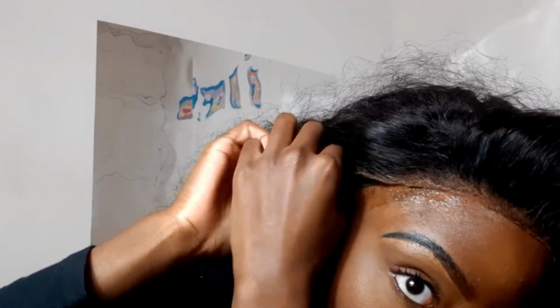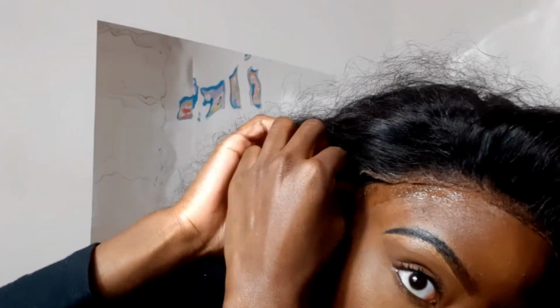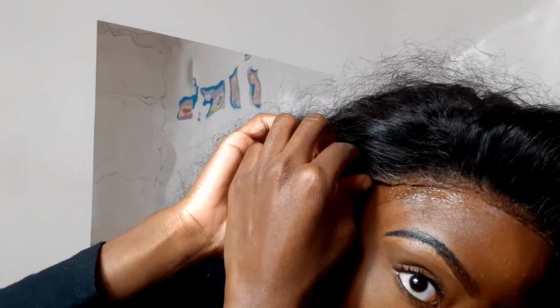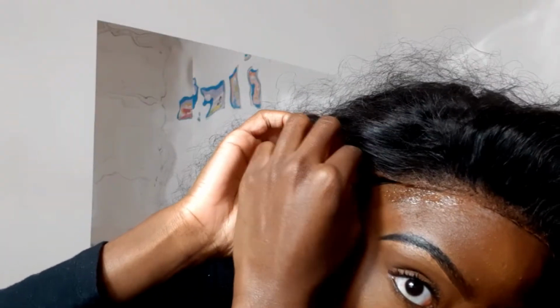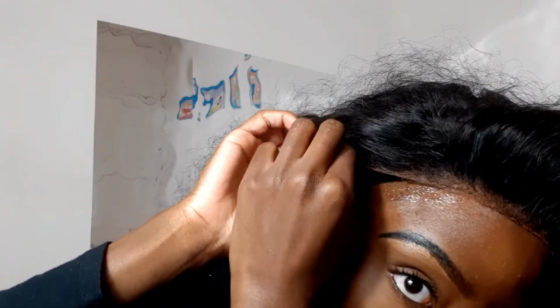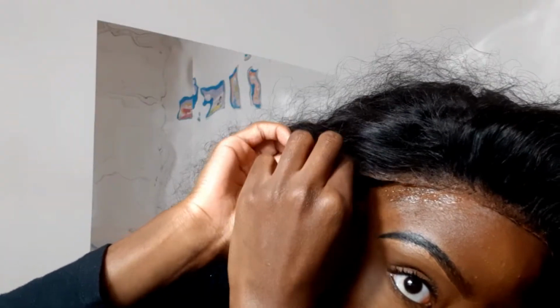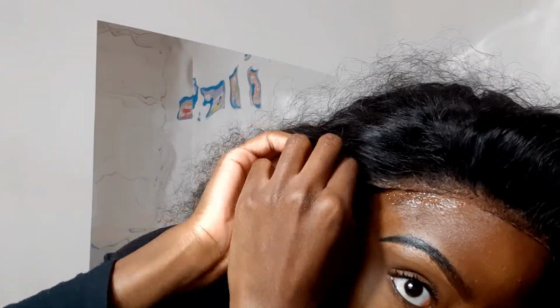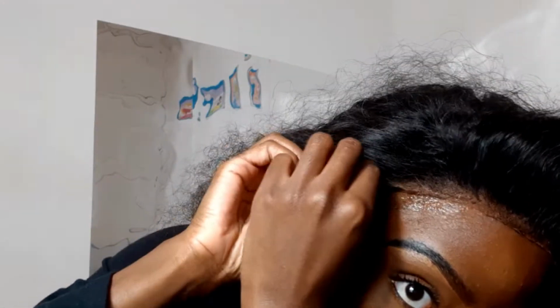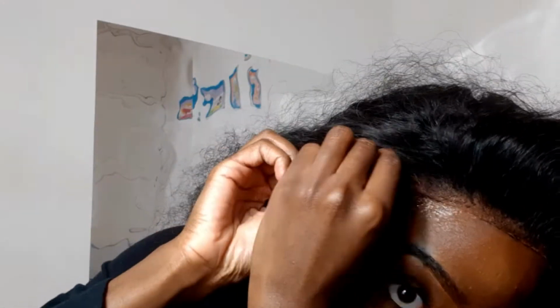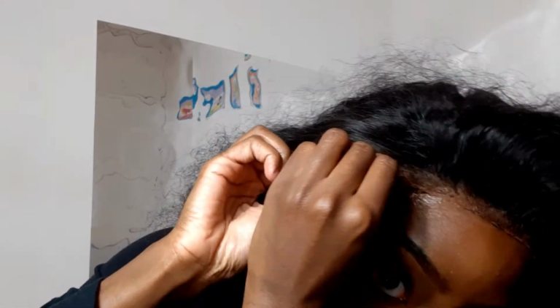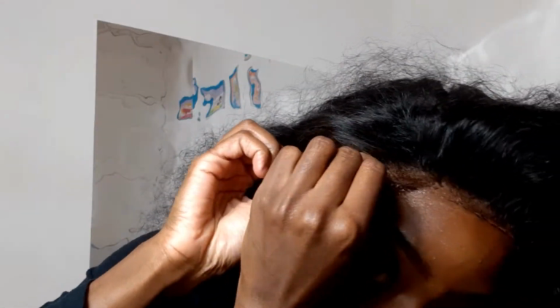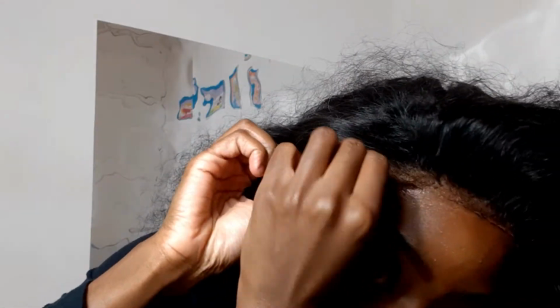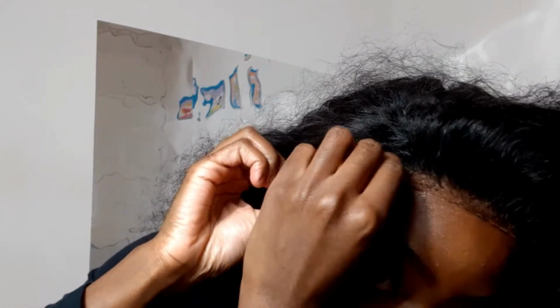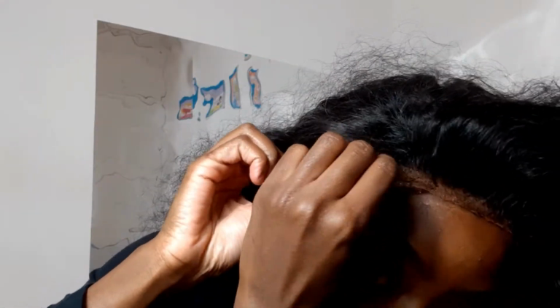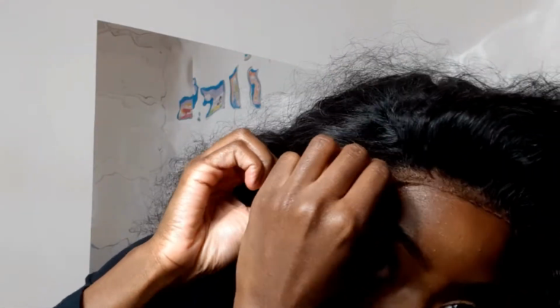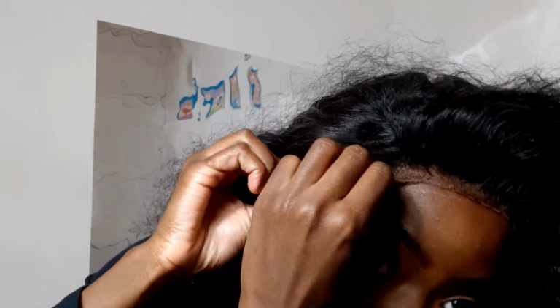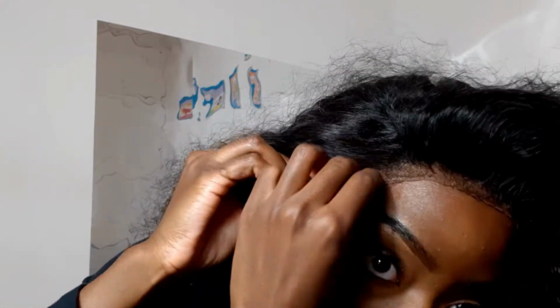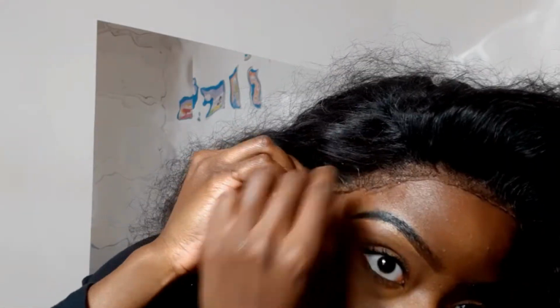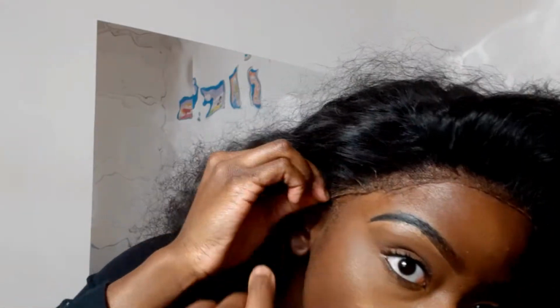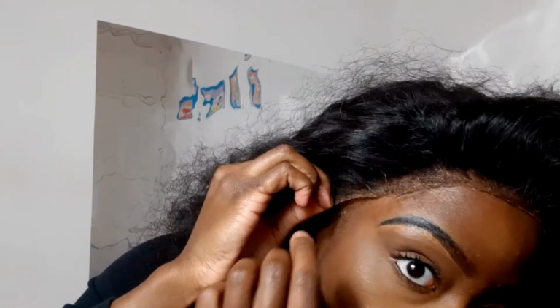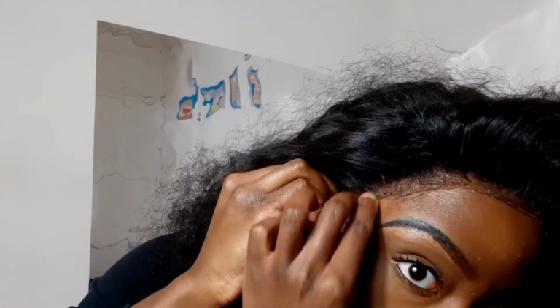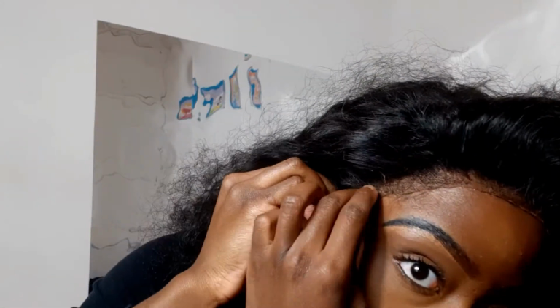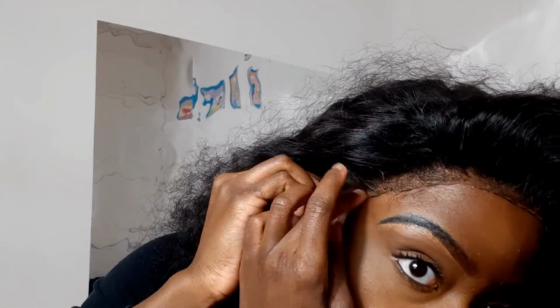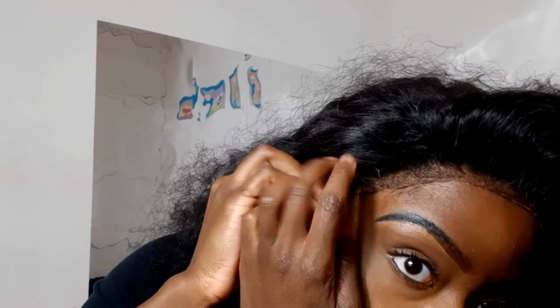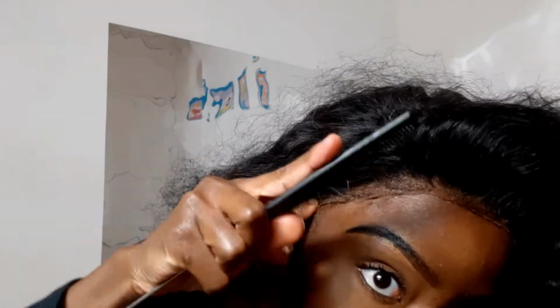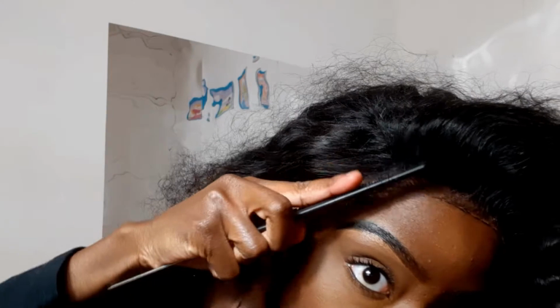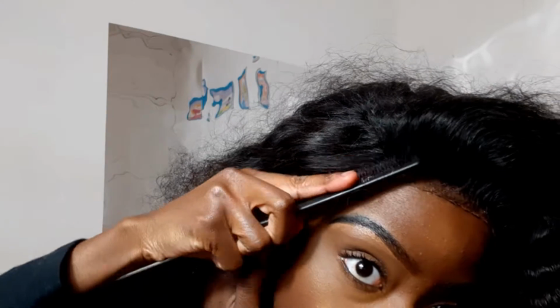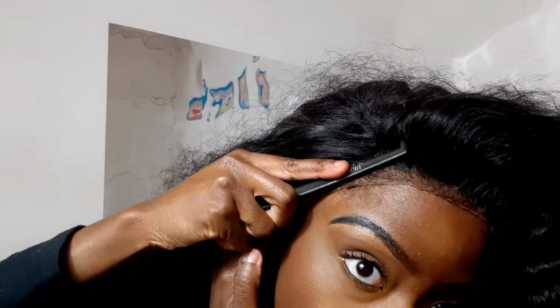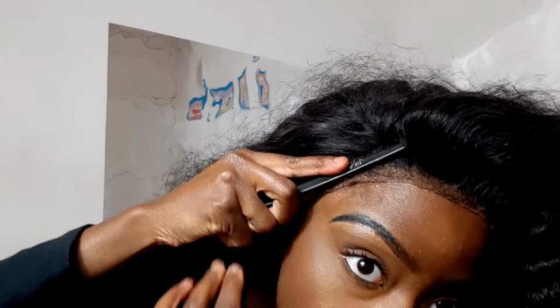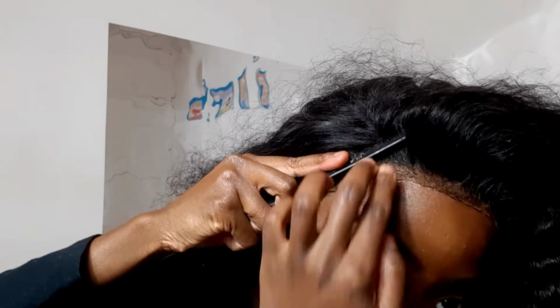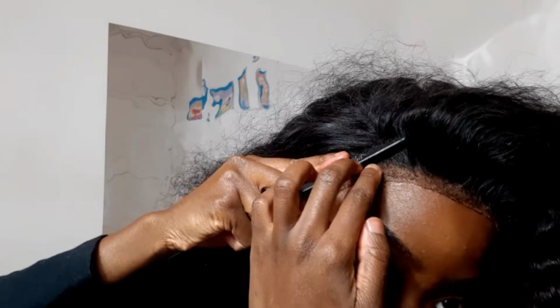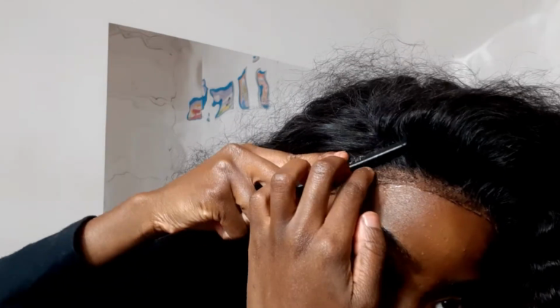For today's hairstyle, I thought of curly hair and then Cardi B came into my mind, so I was like, why don't I recreate the Cardi B curly wet look hairstyle?